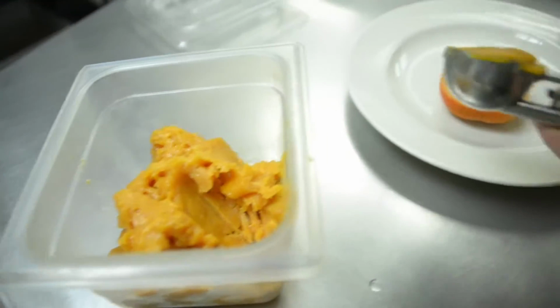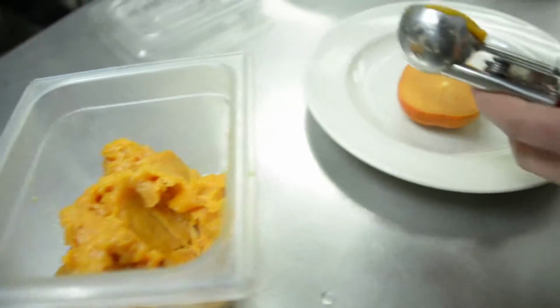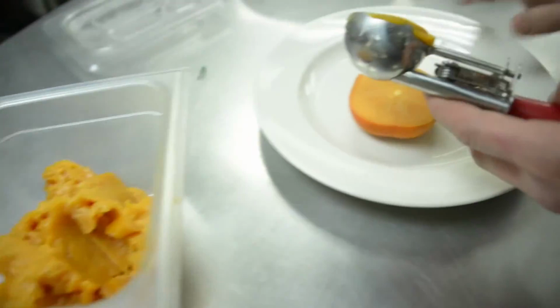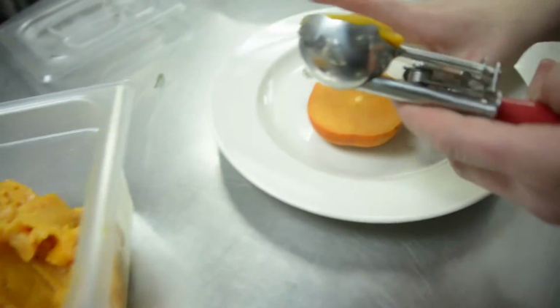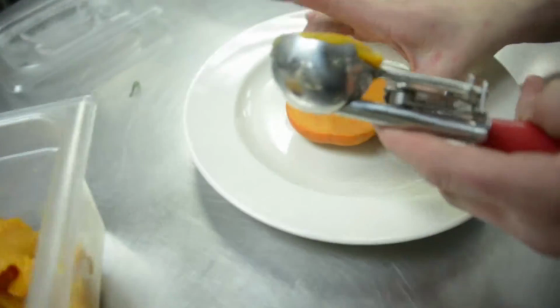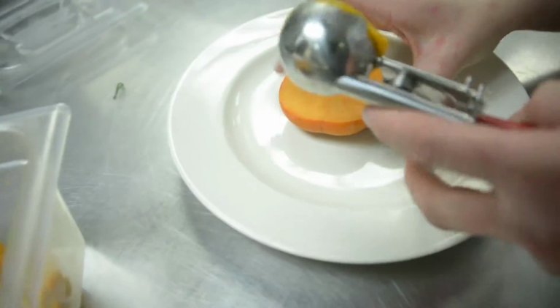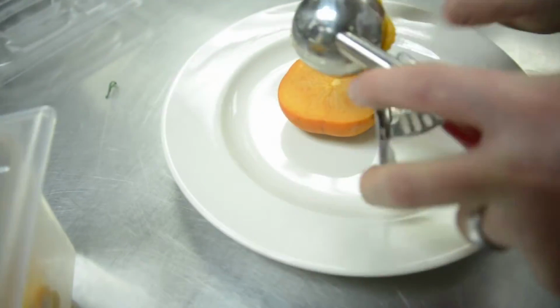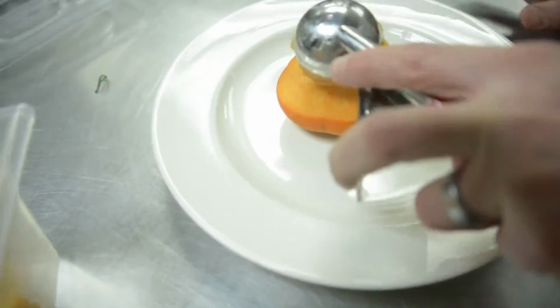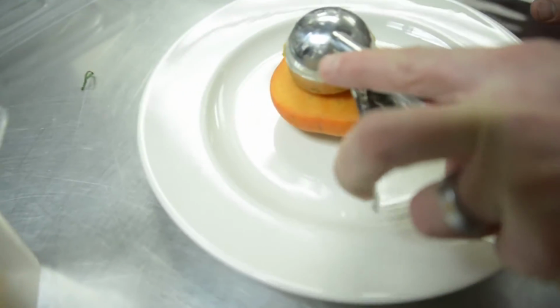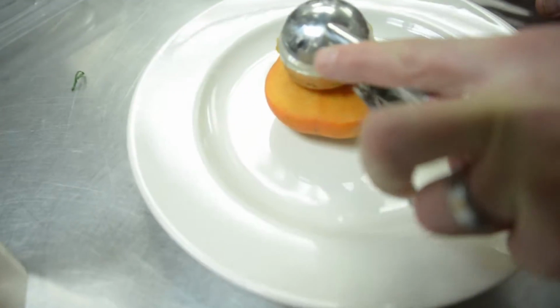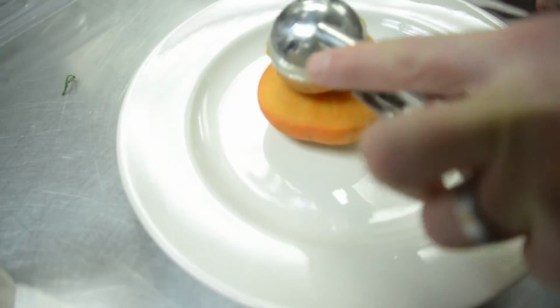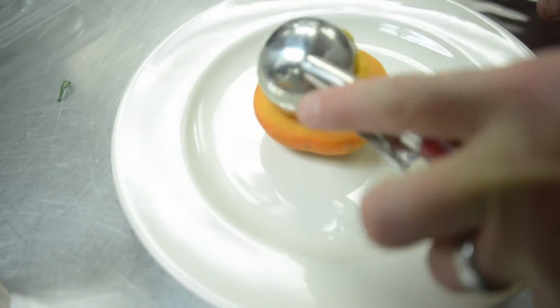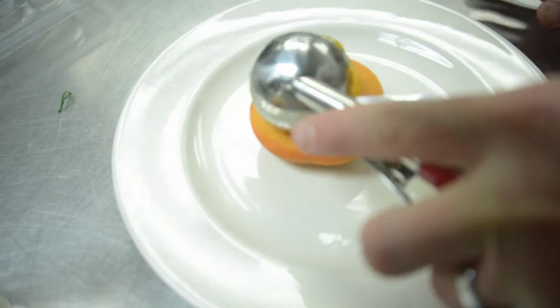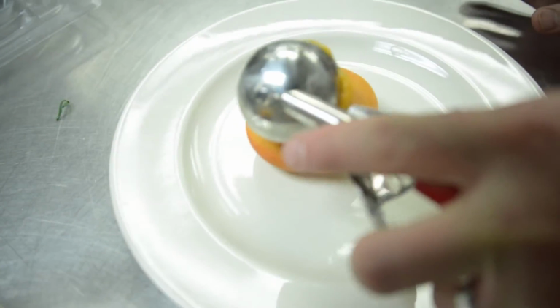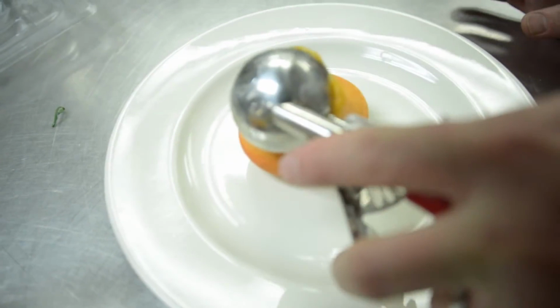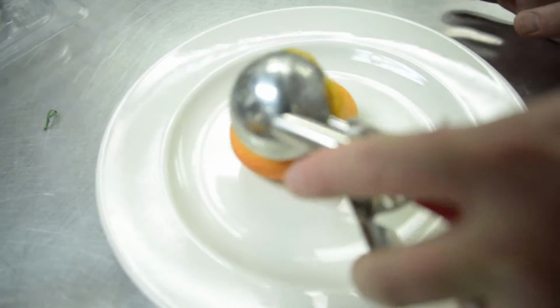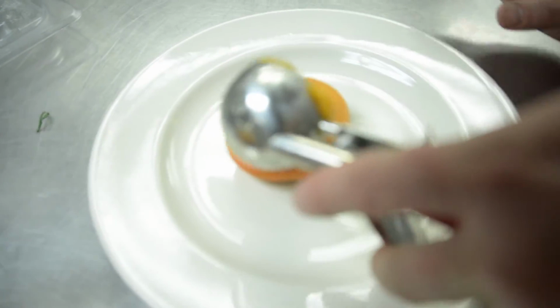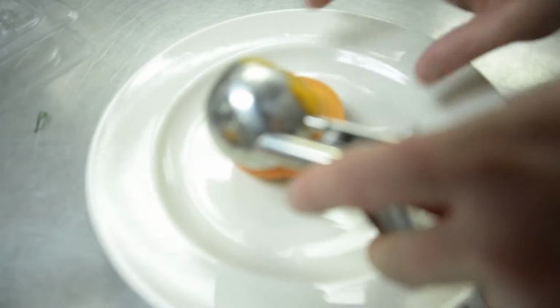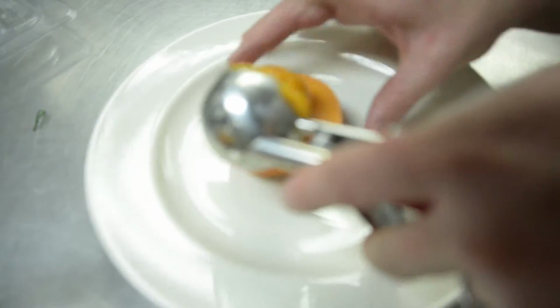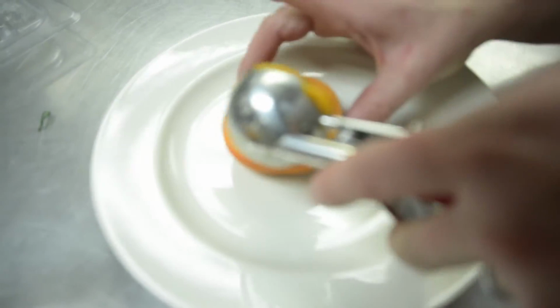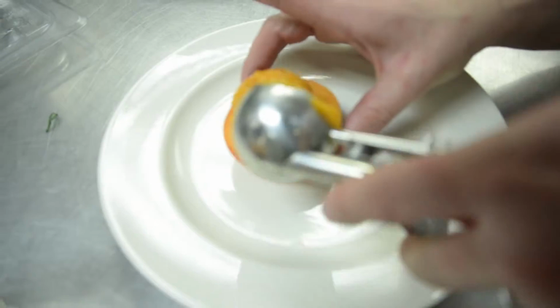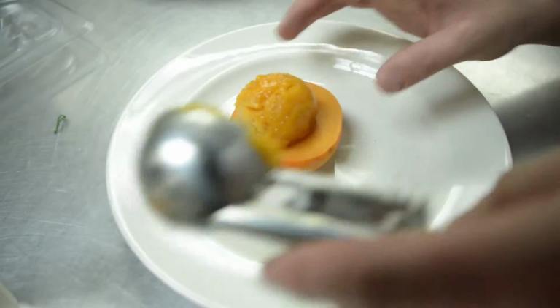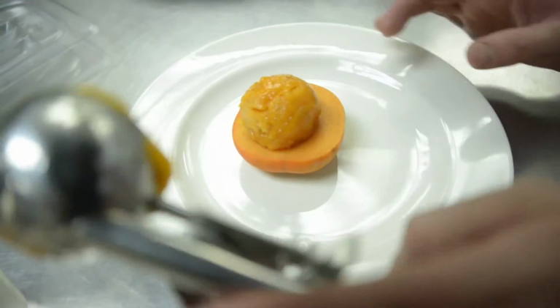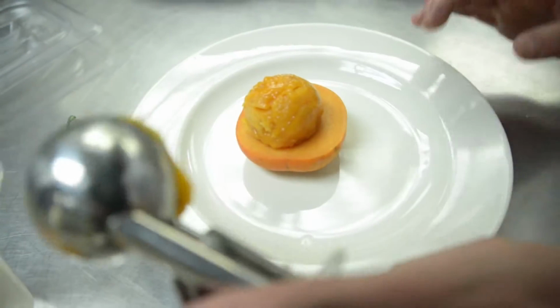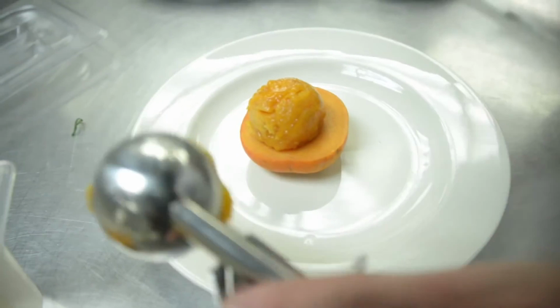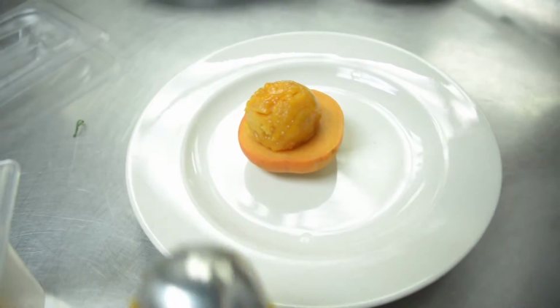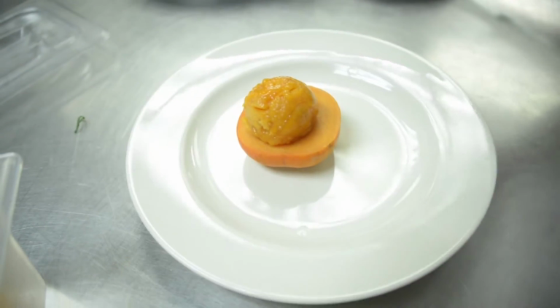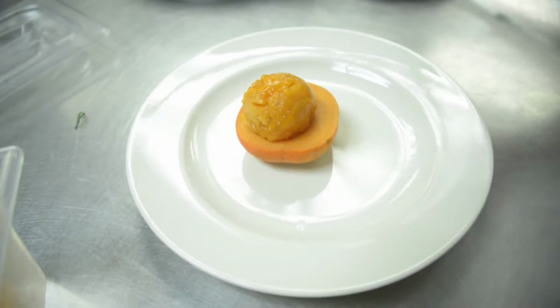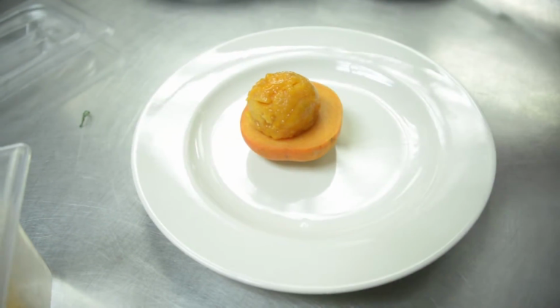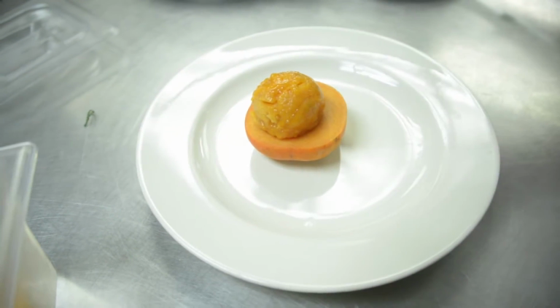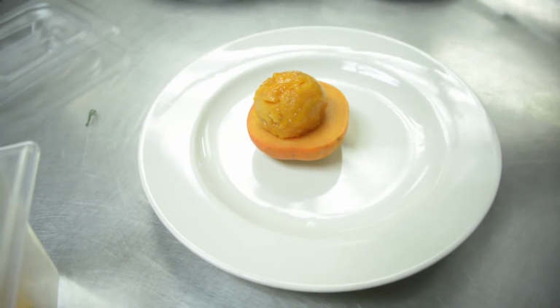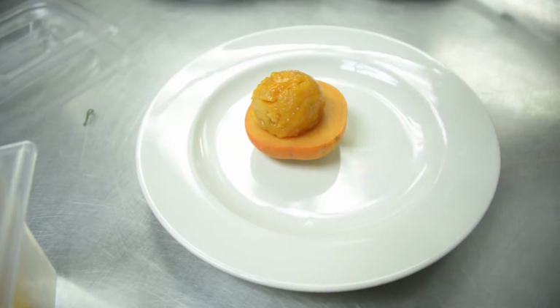Now to a persimmon dessert. So the top half we blended into a sorbet, right here. And the bottom half we just froze for presentation.